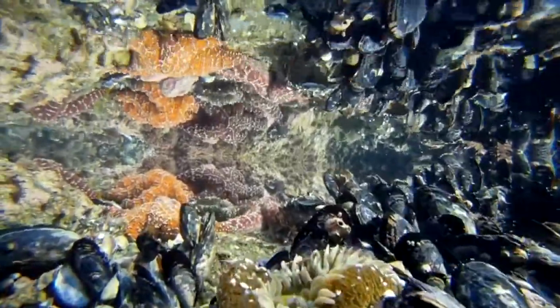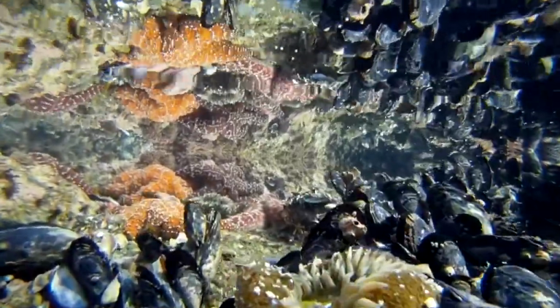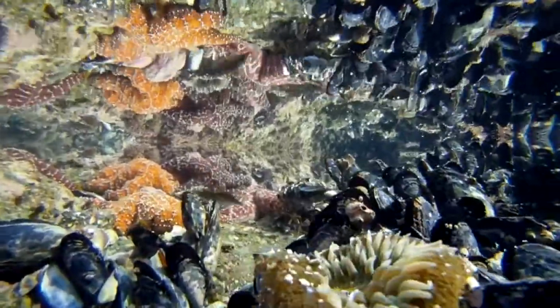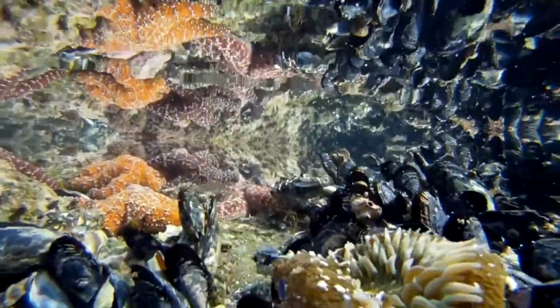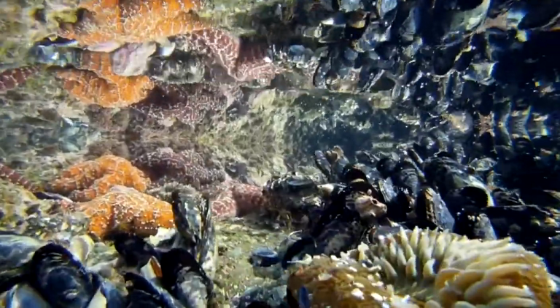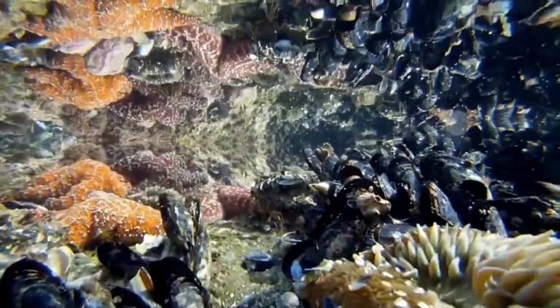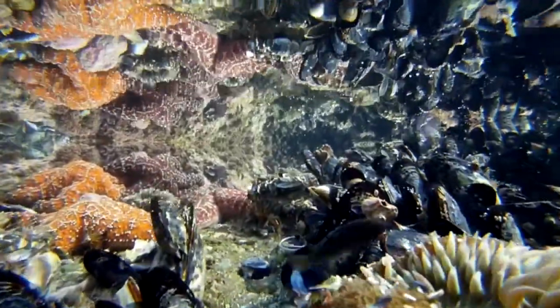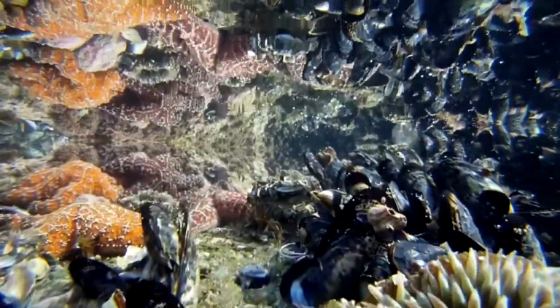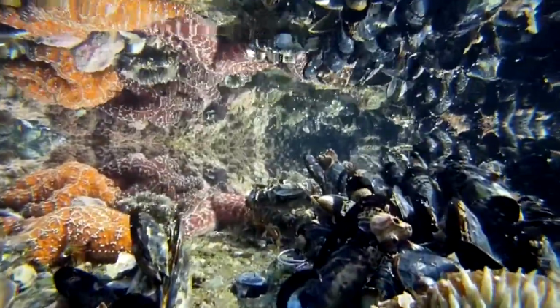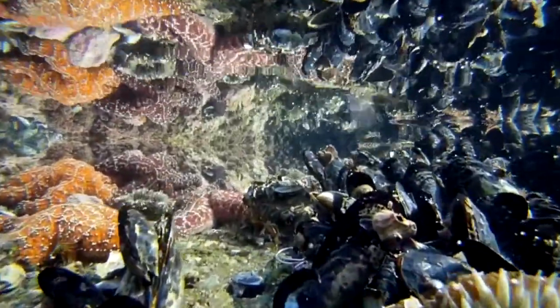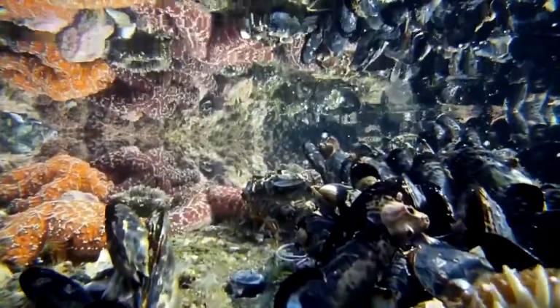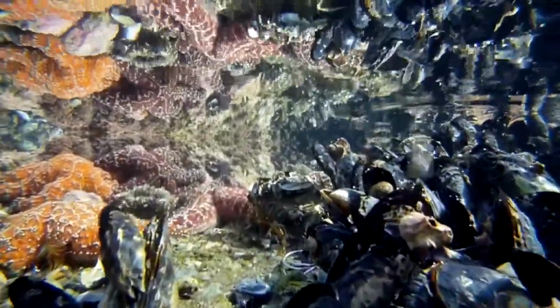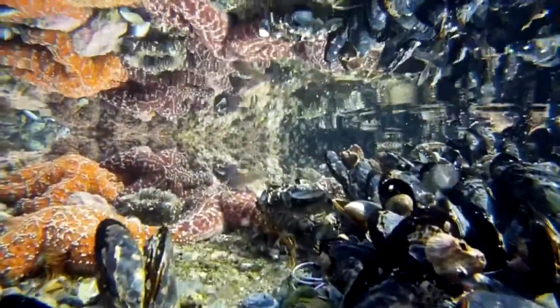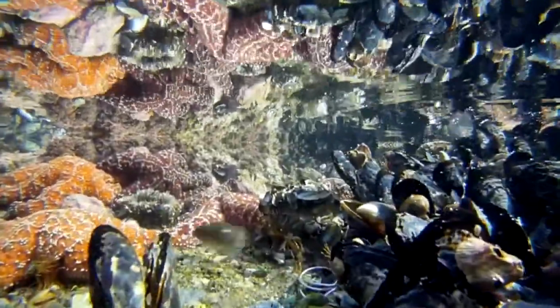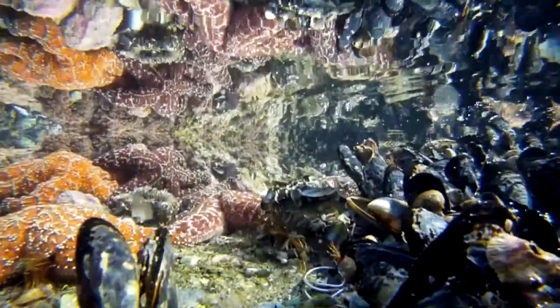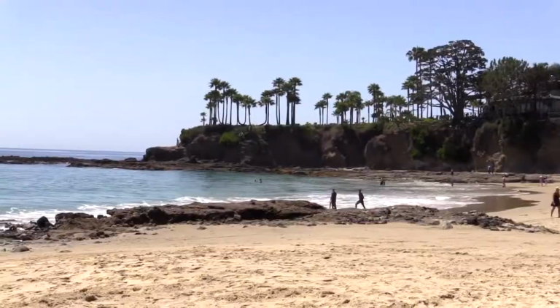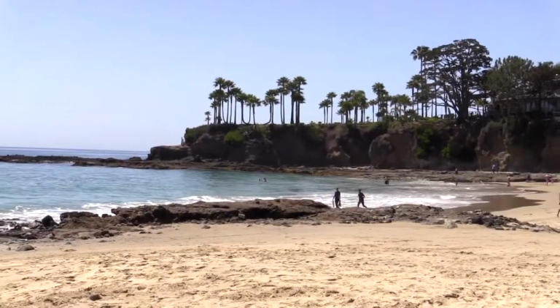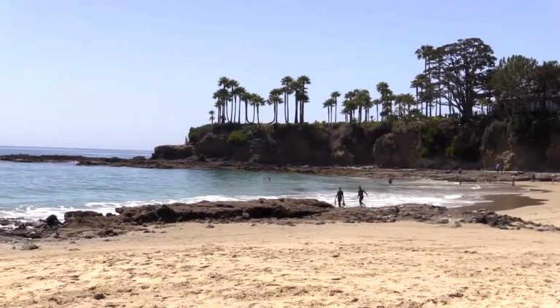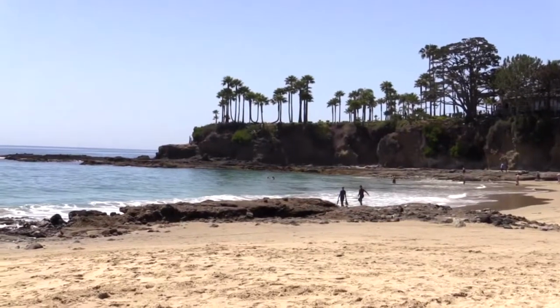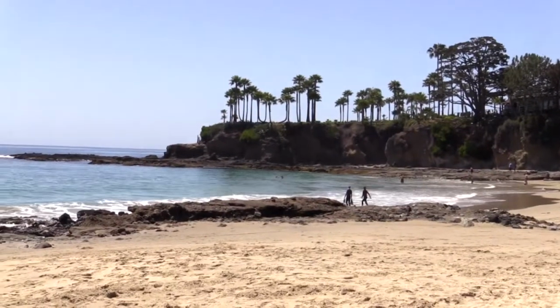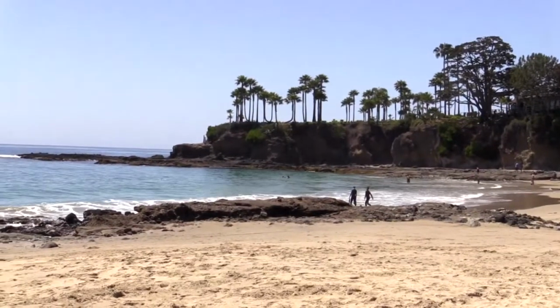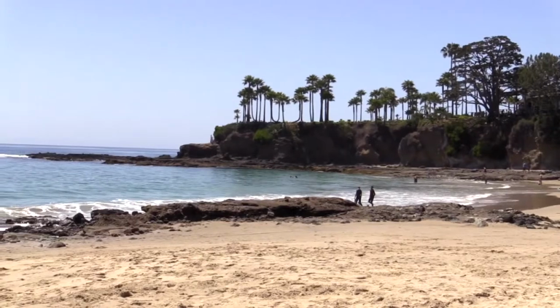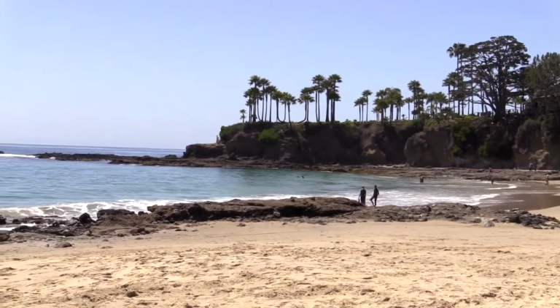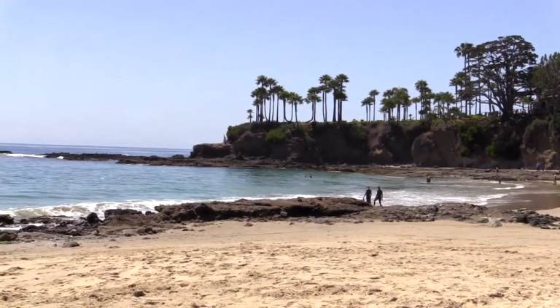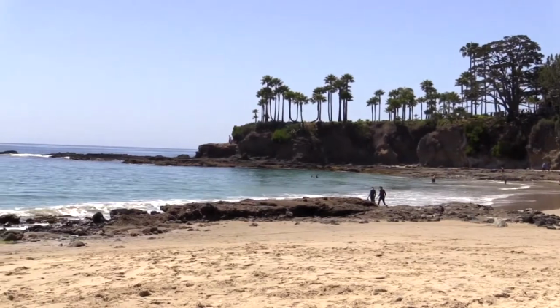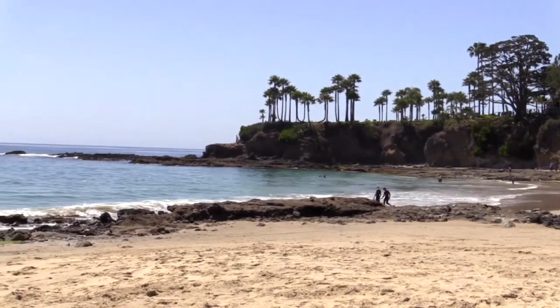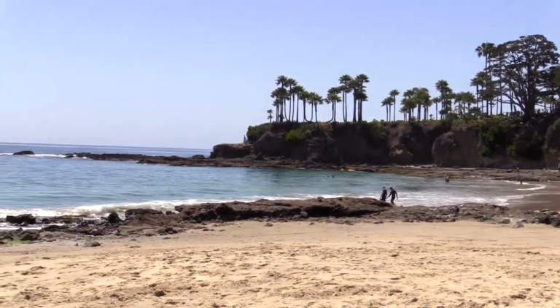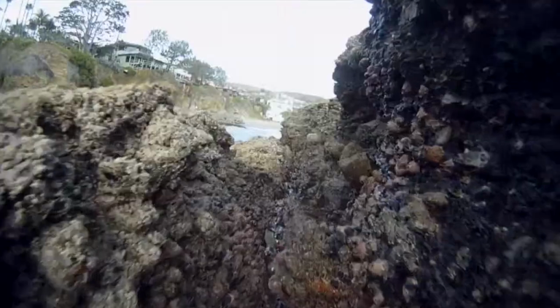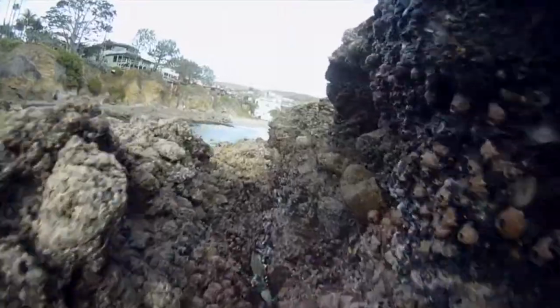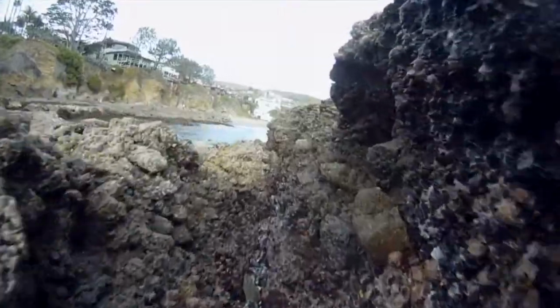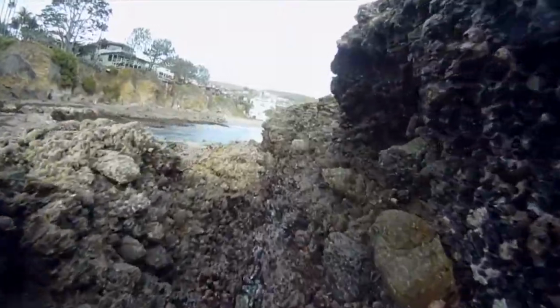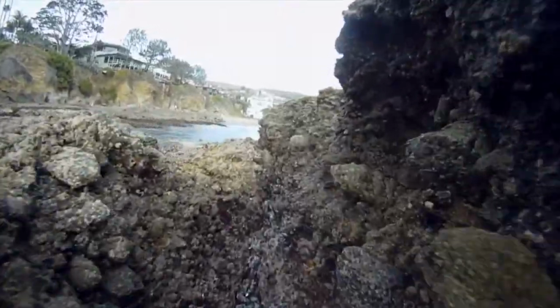On this episode of Life in a Tide Pool, we explore Shaw's Cove in search of sea stars and marine snails.